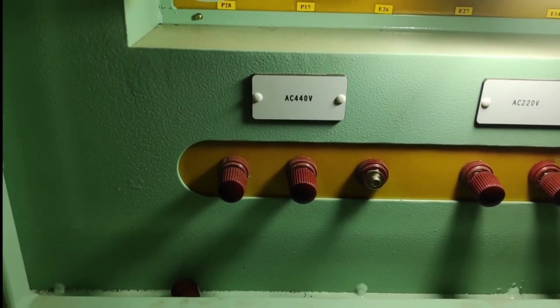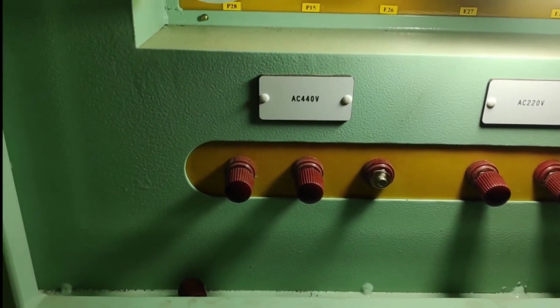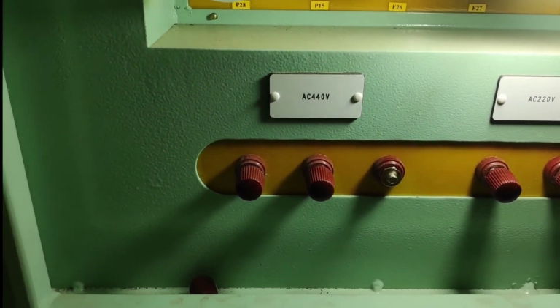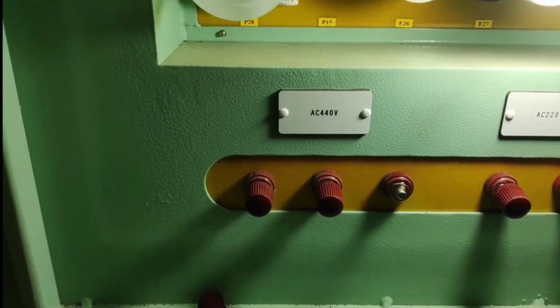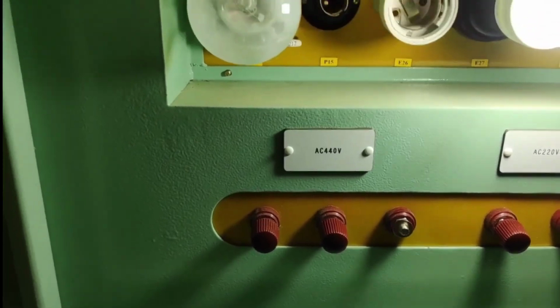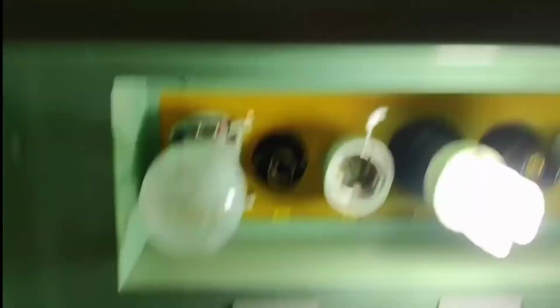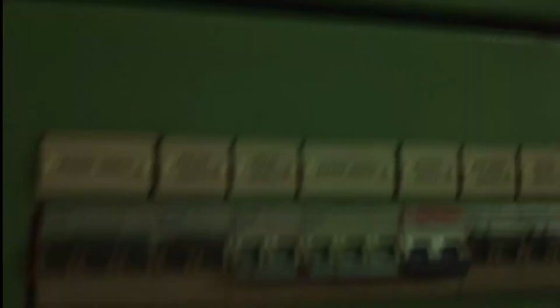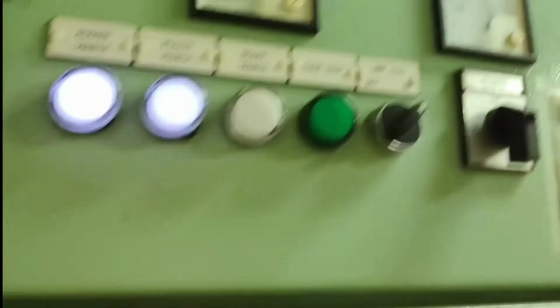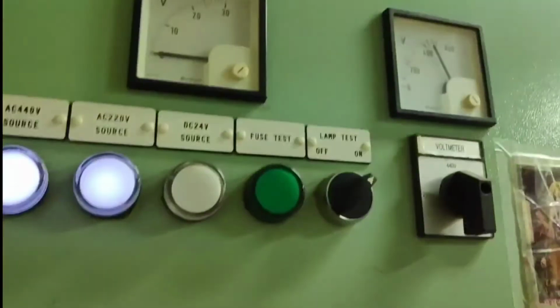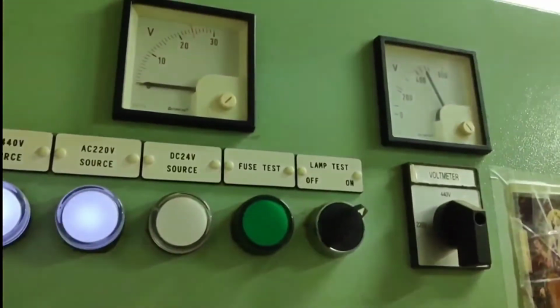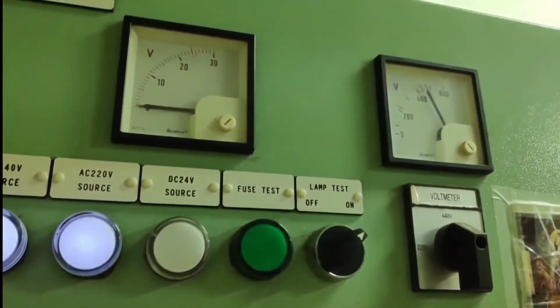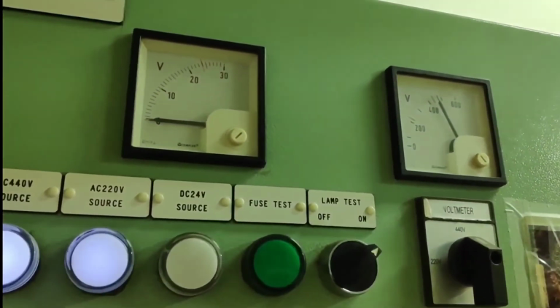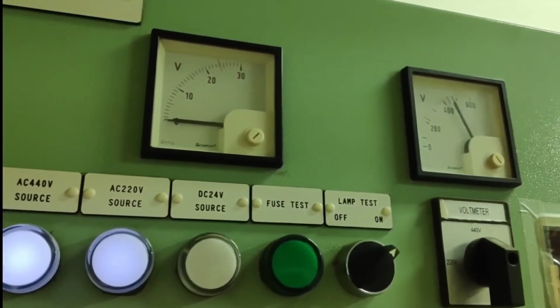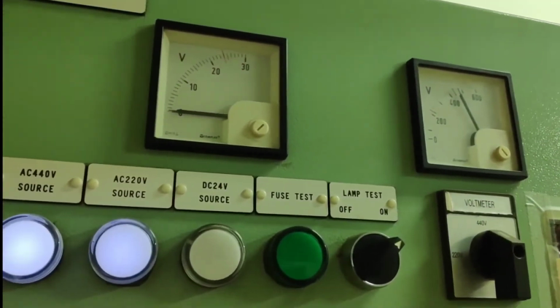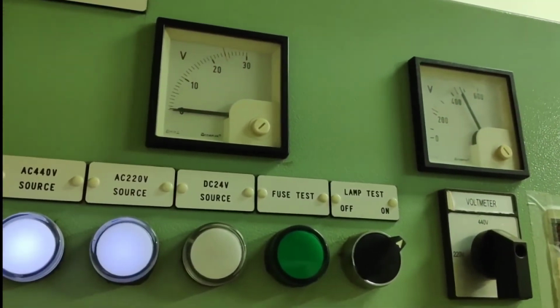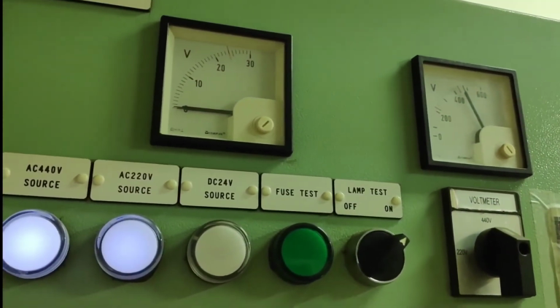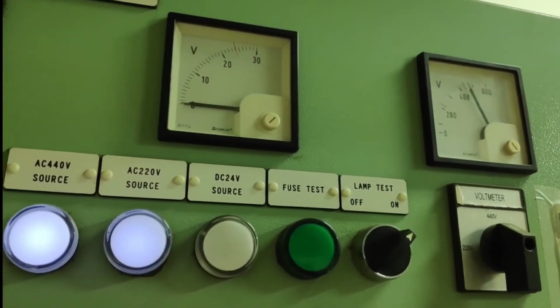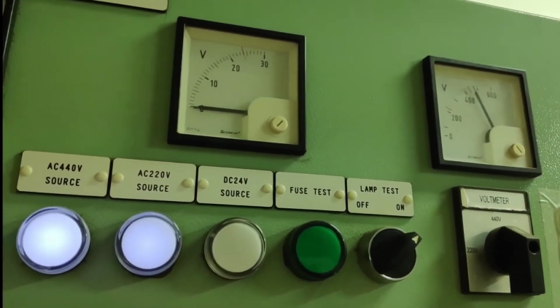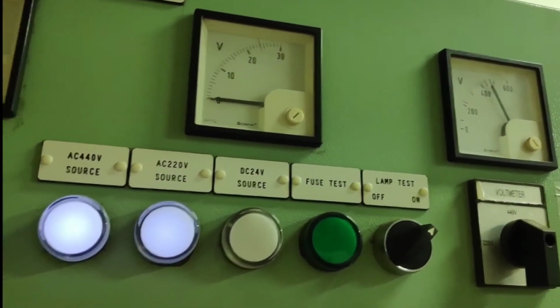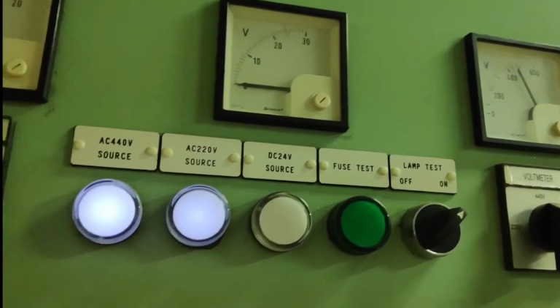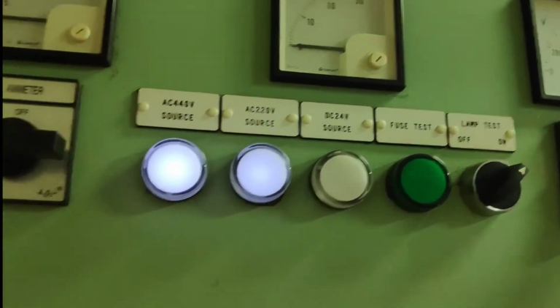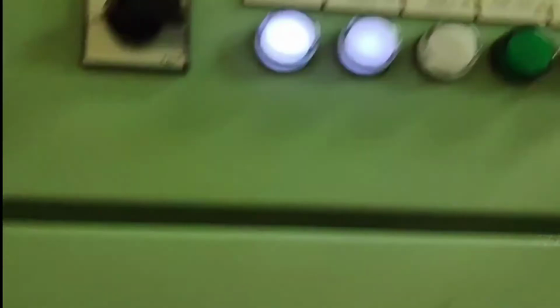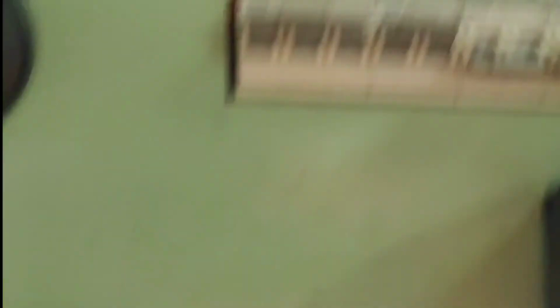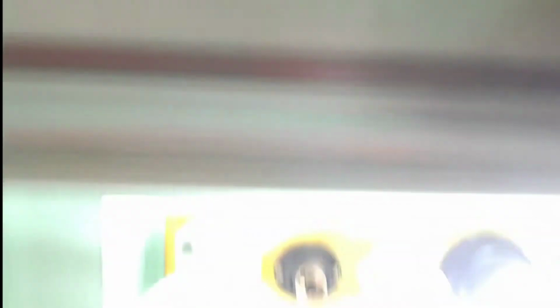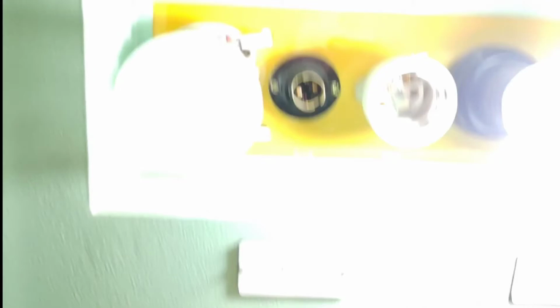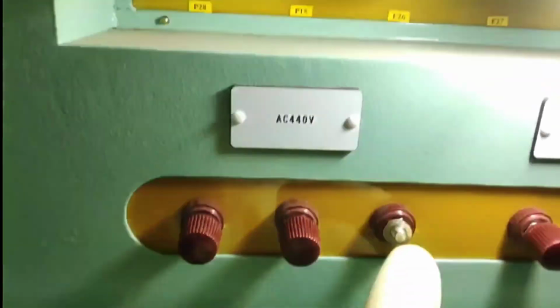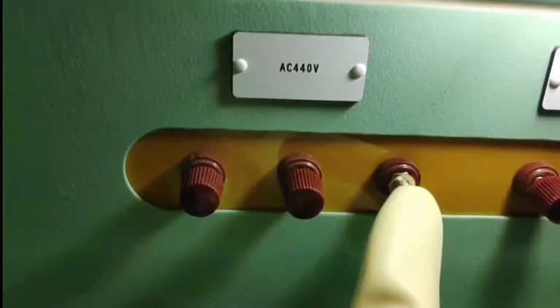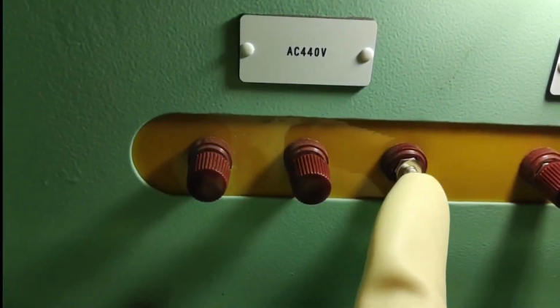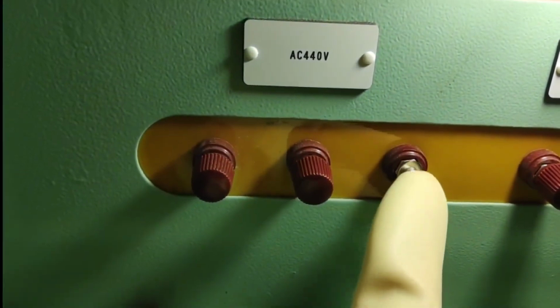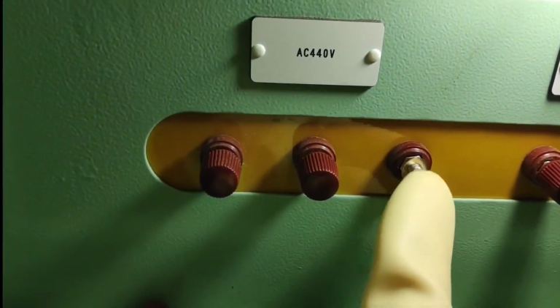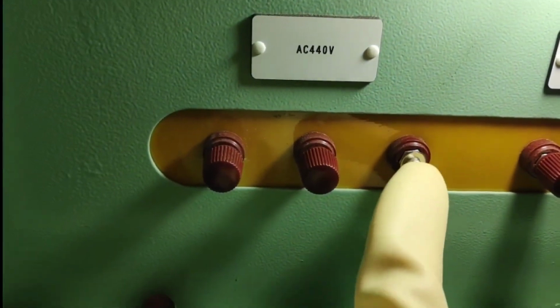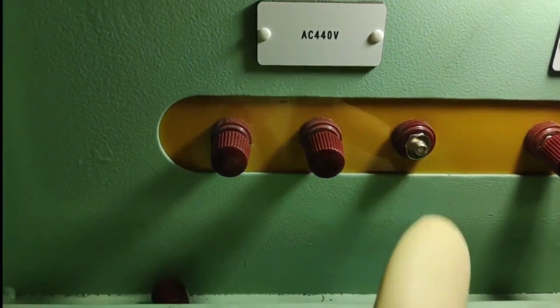Whenever you are working on live equipment, this glove is a must. So checking the condition of the gloves is very important.